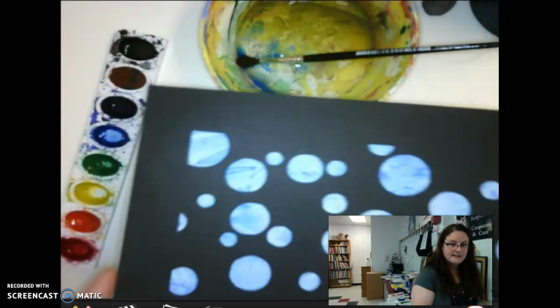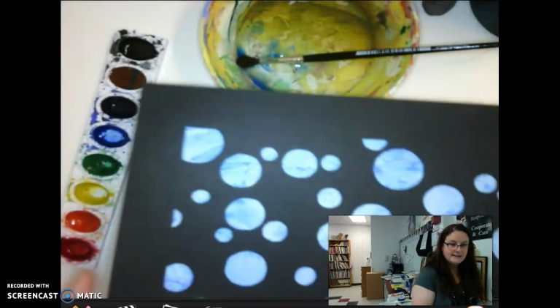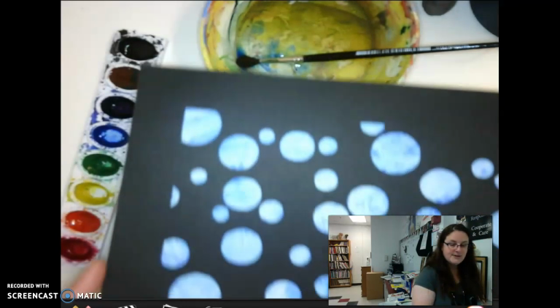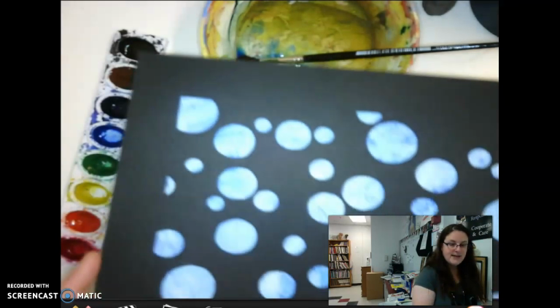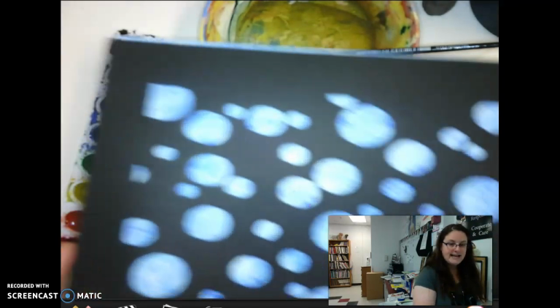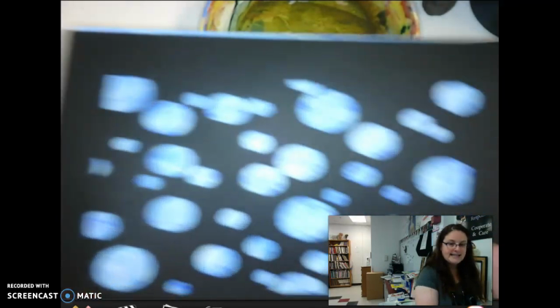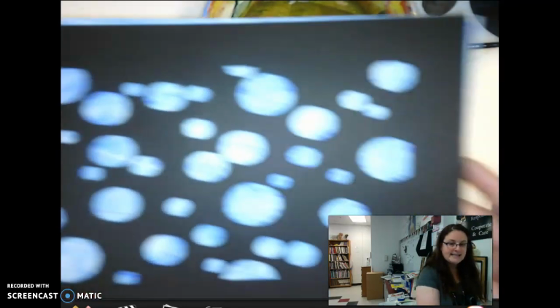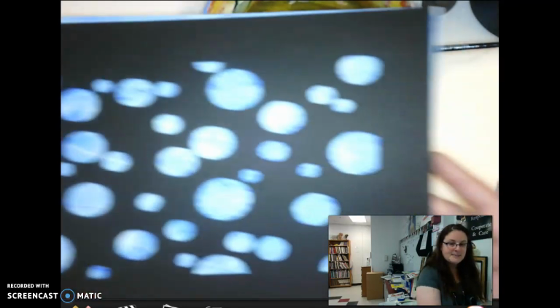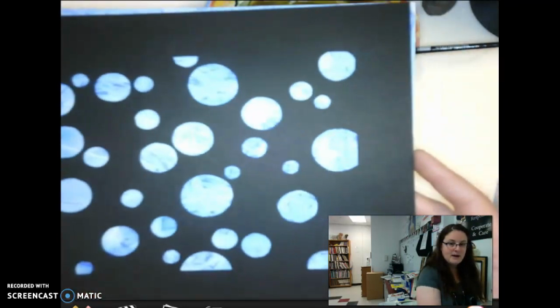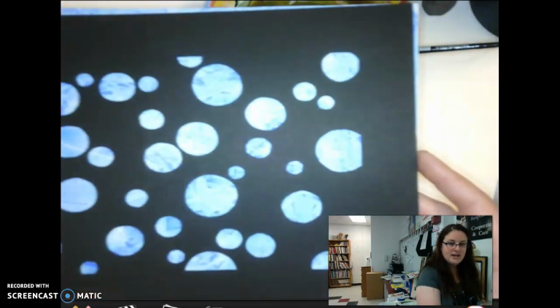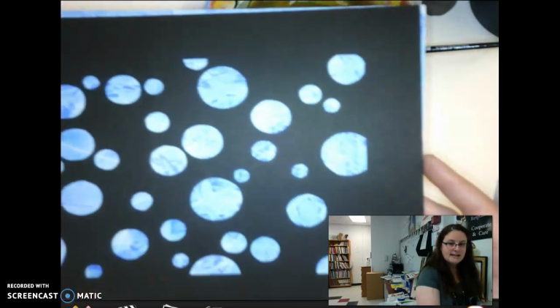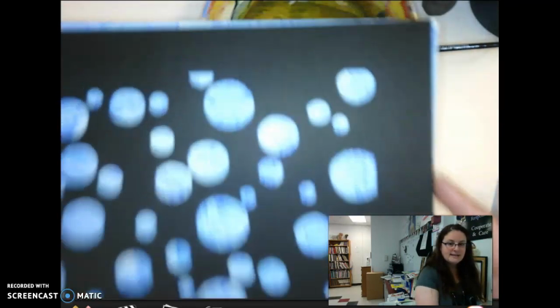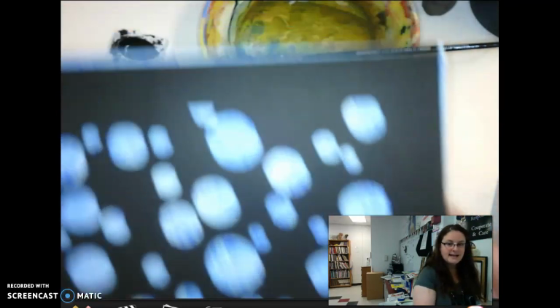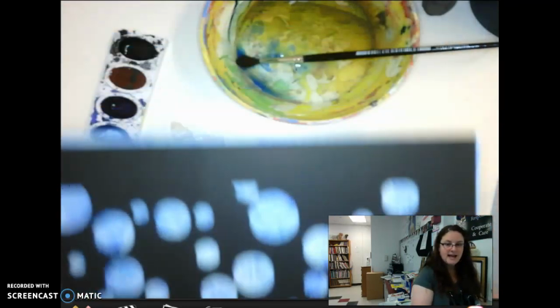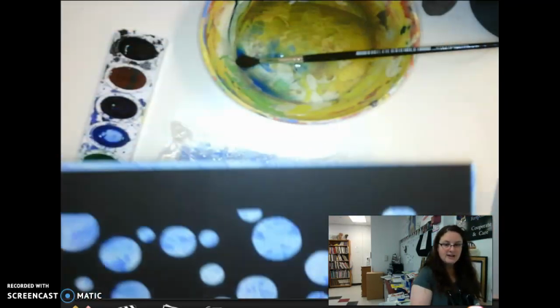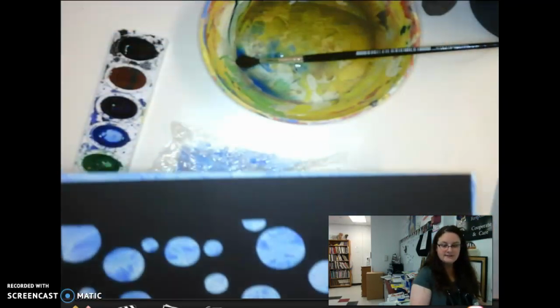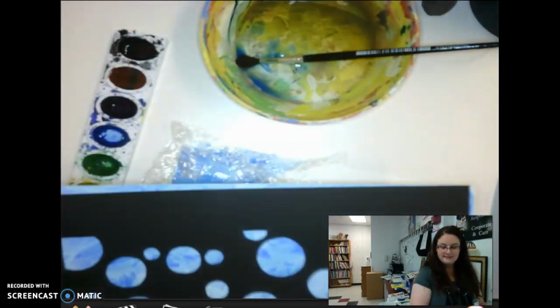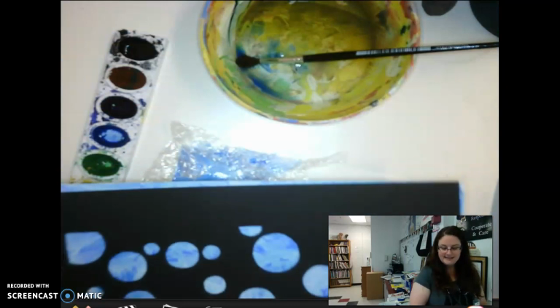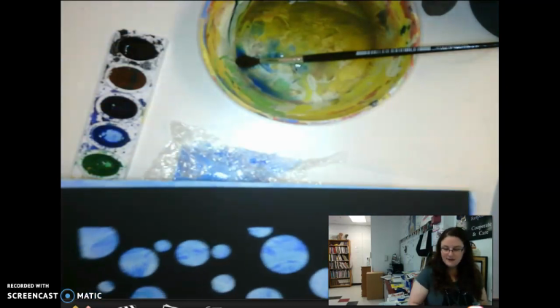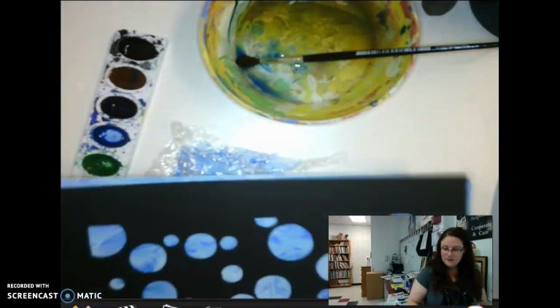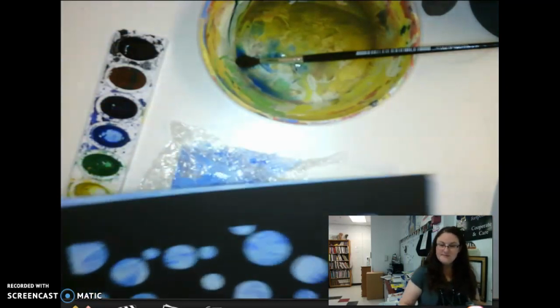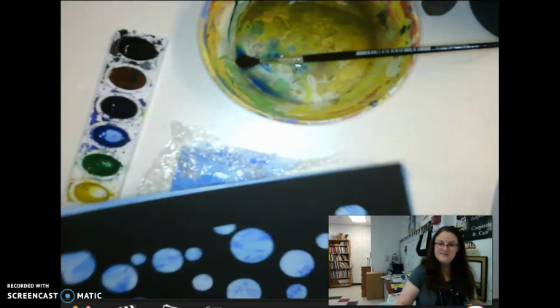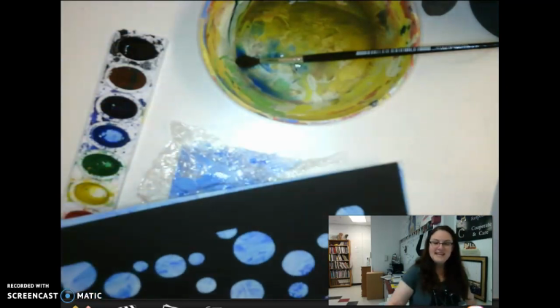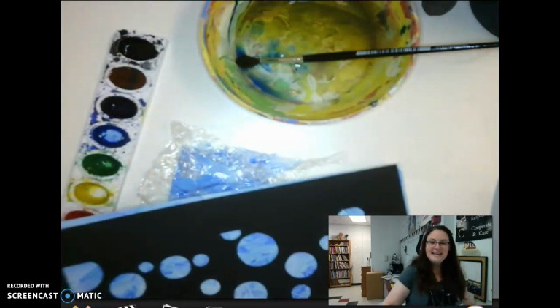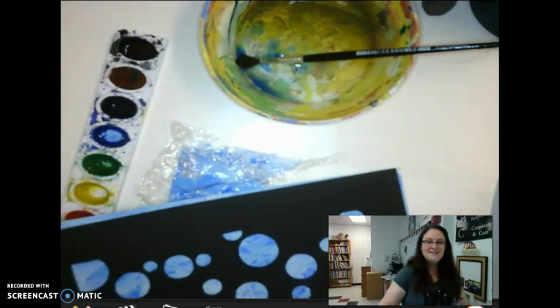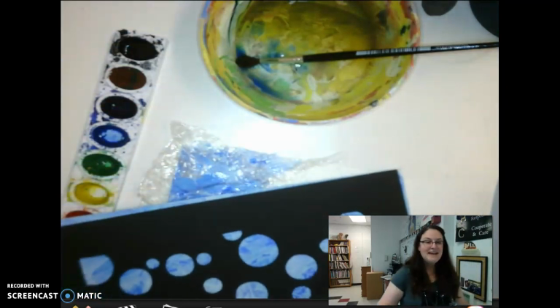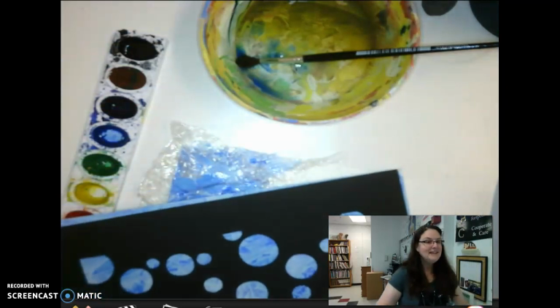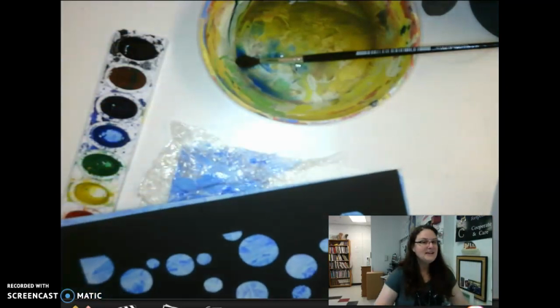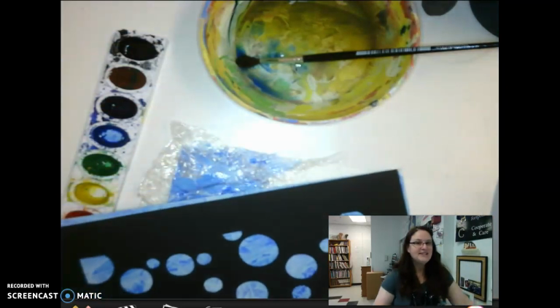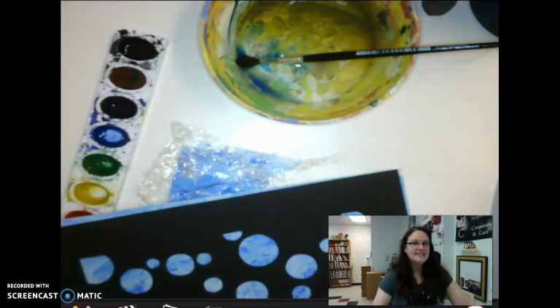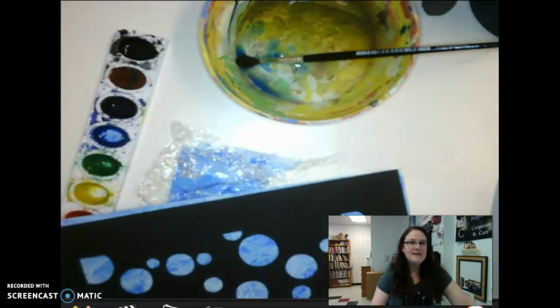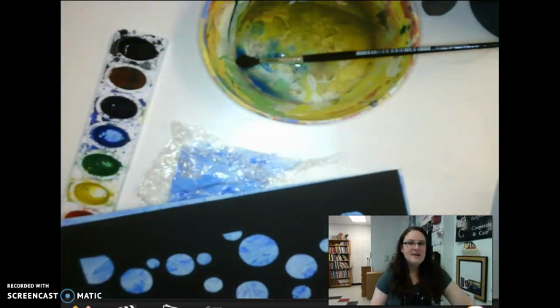That is this project — Cutting Color. It's a fun one. If you have any questions, just let me know.